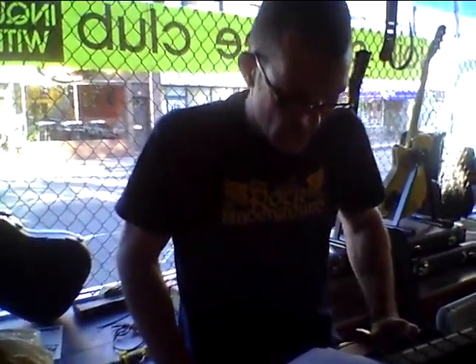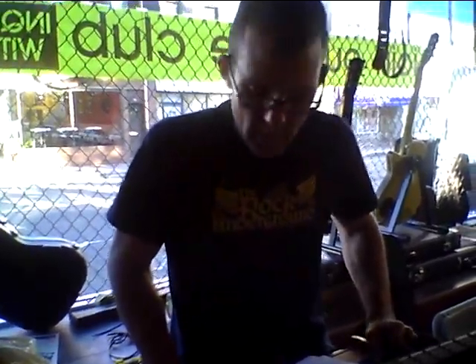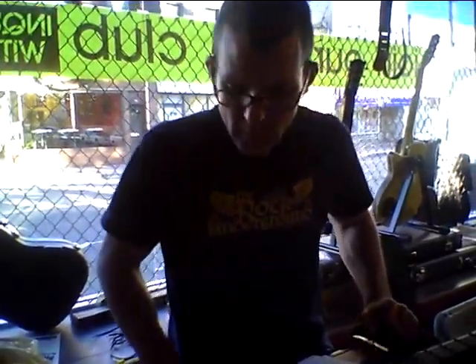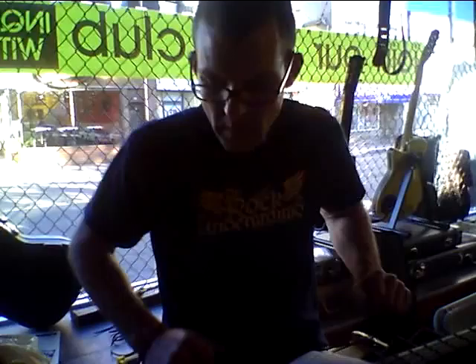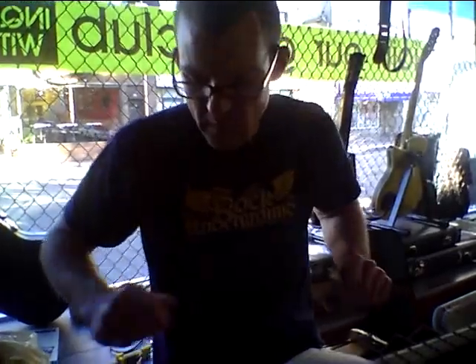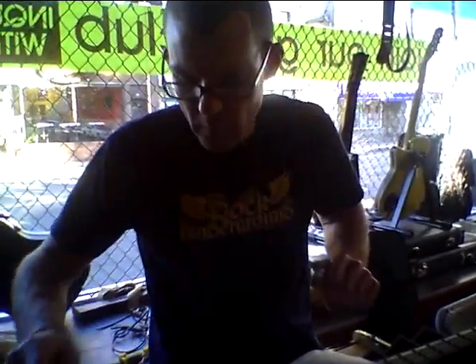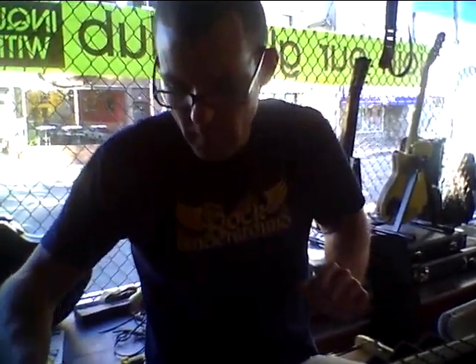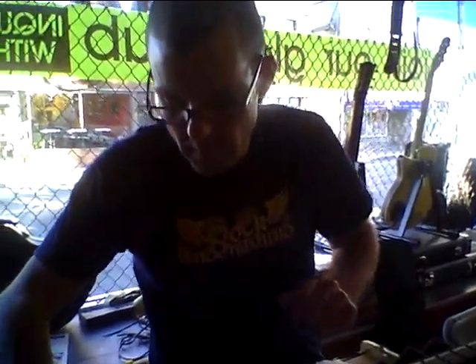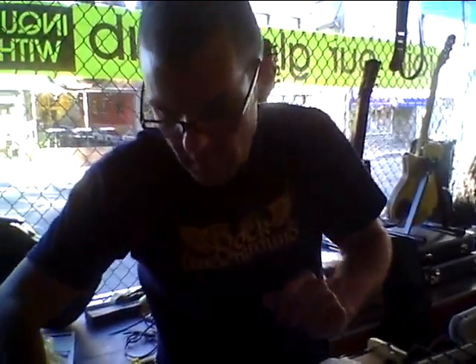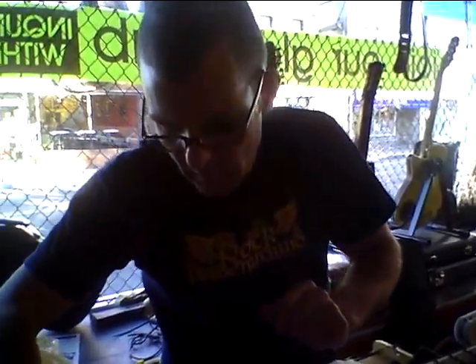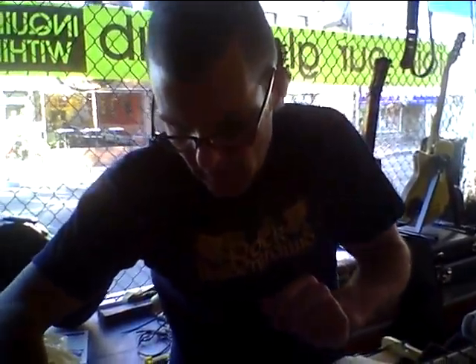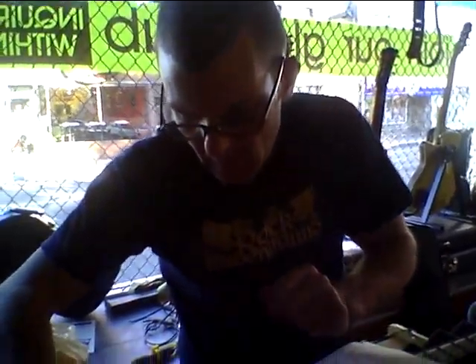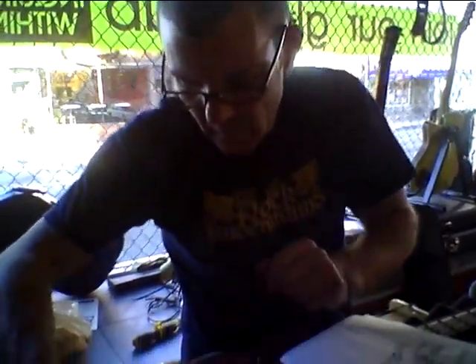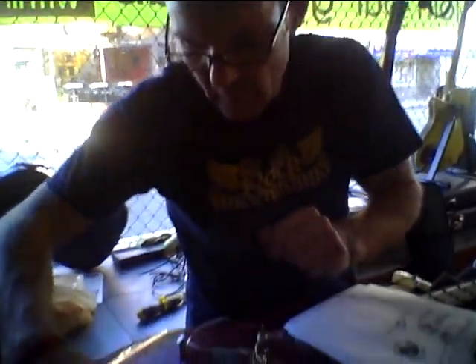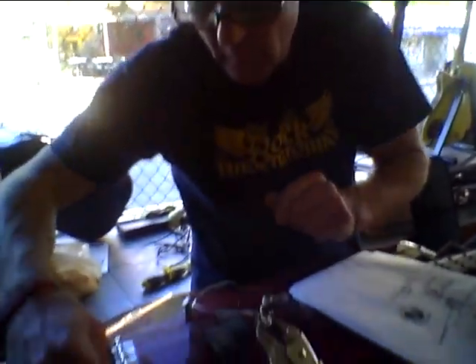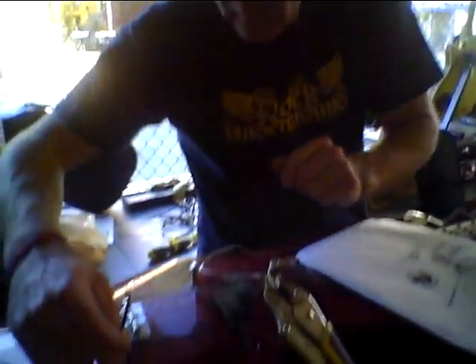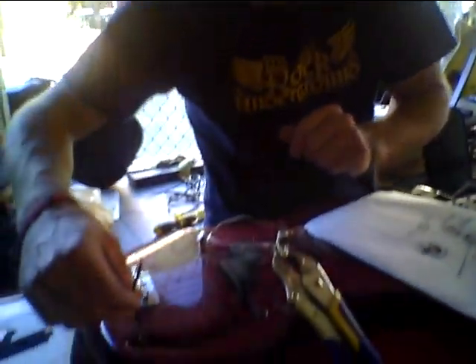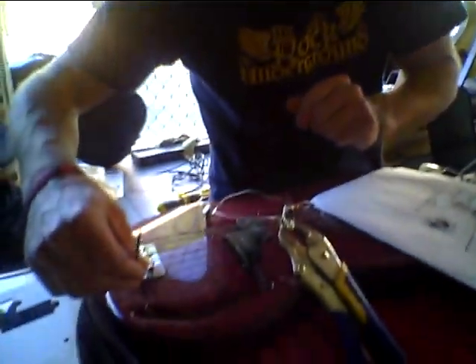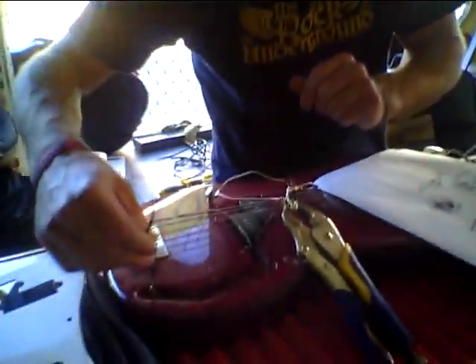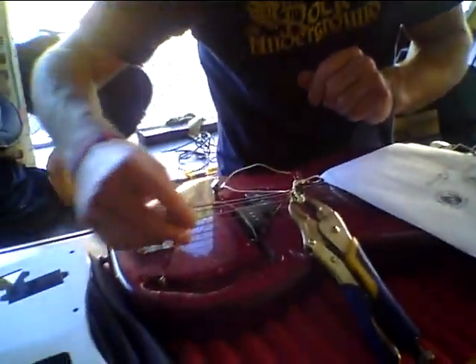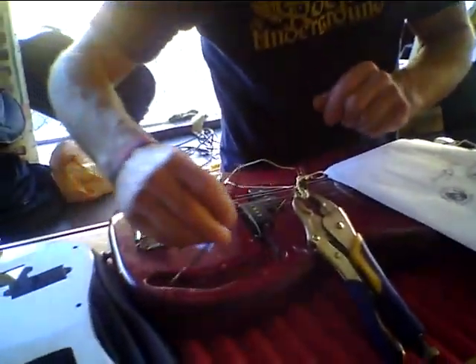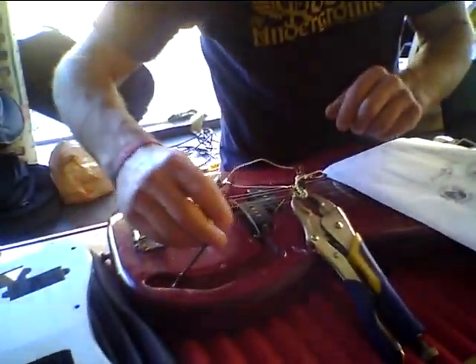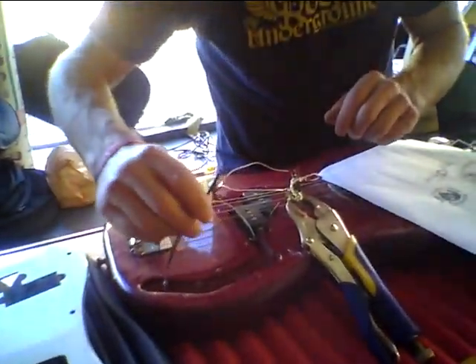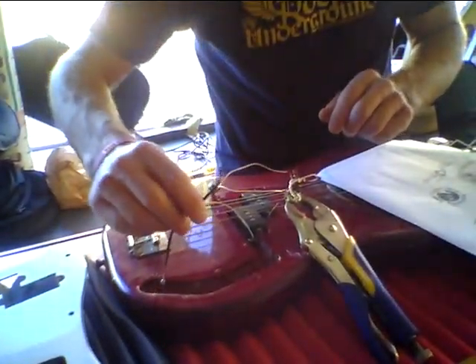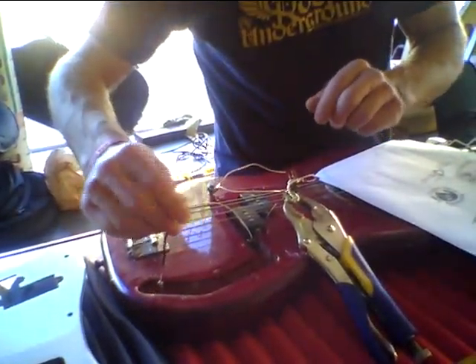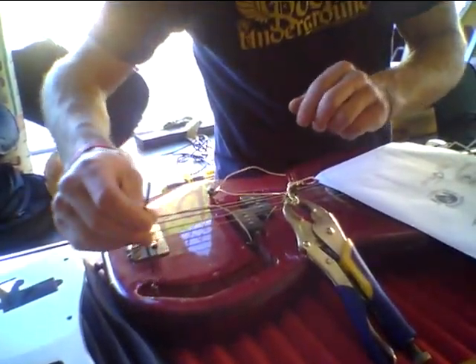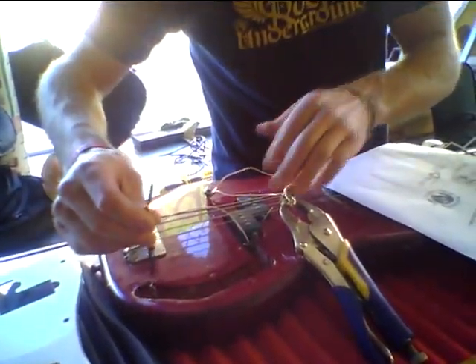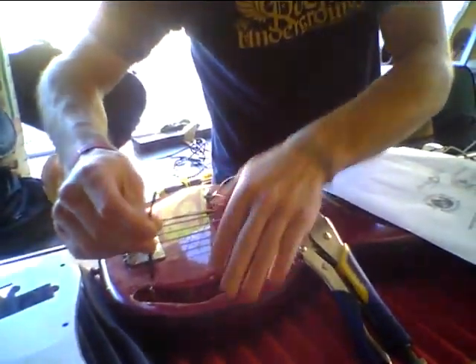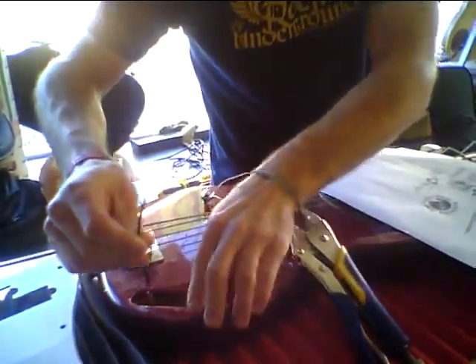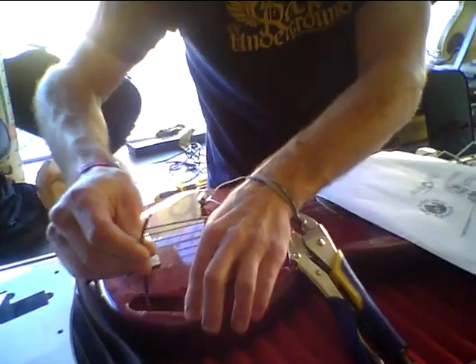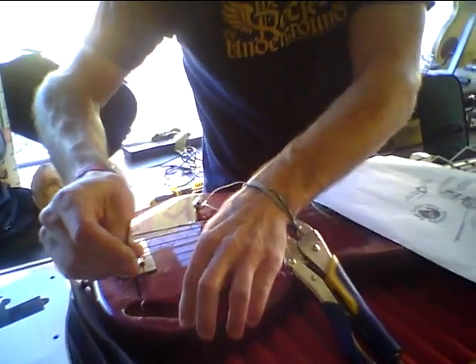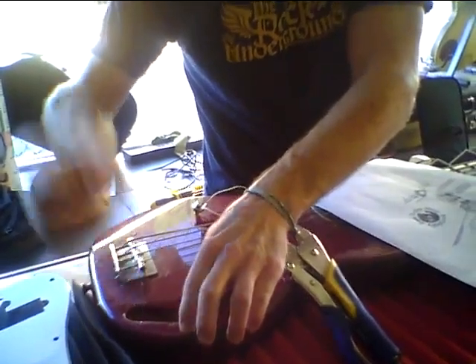Ground wire from the bridge — that's this. So now this has to come off.